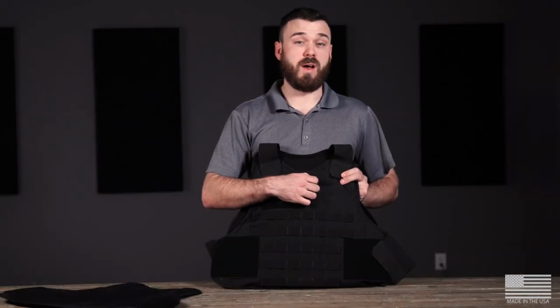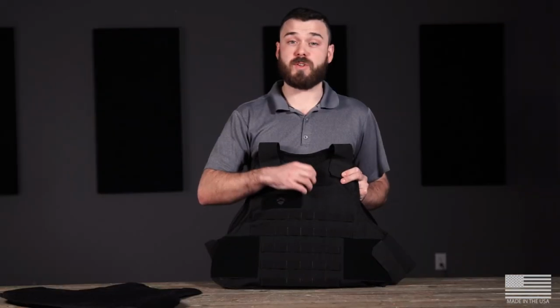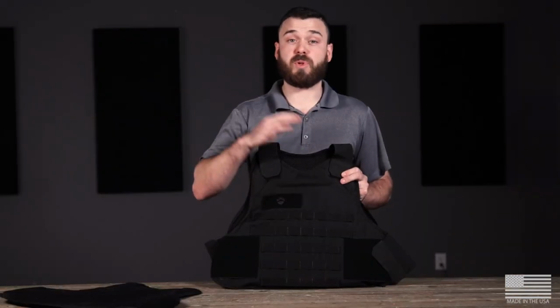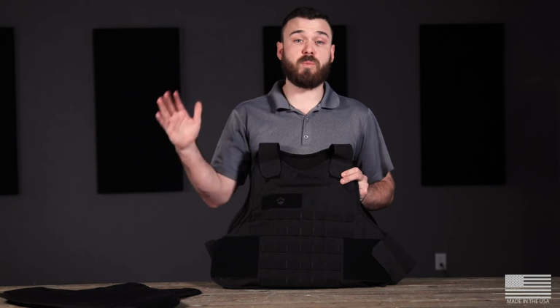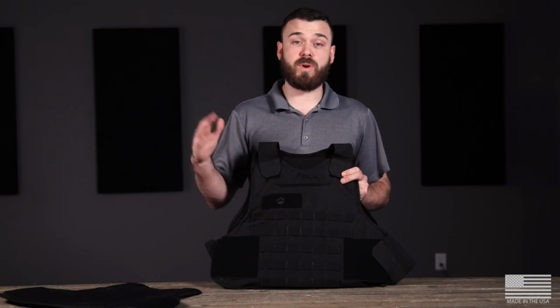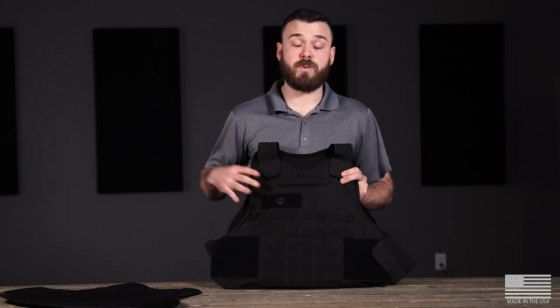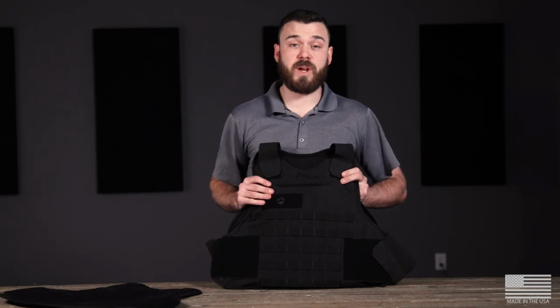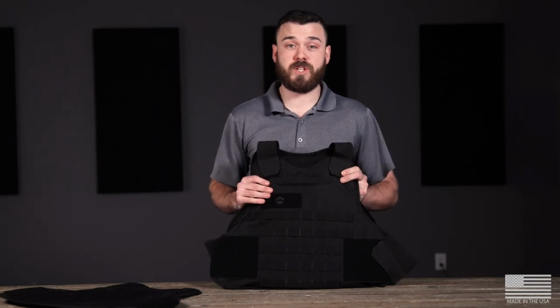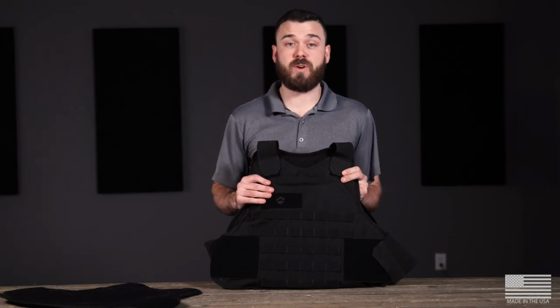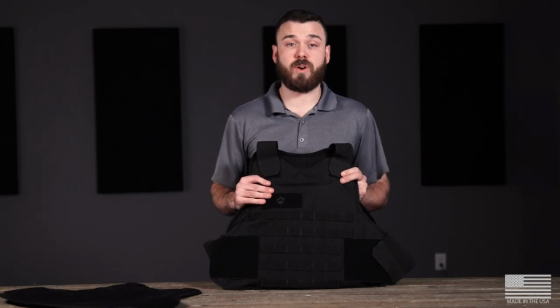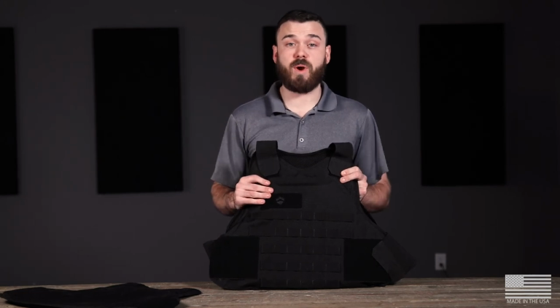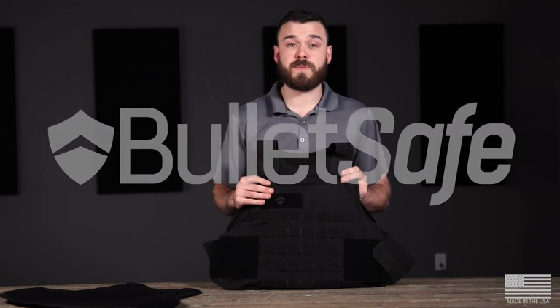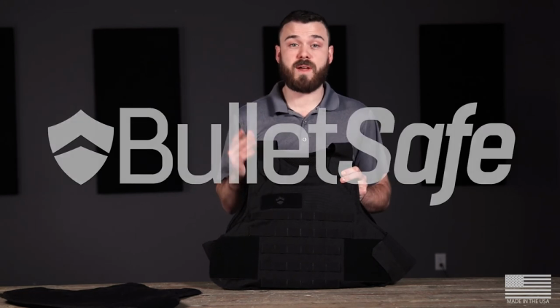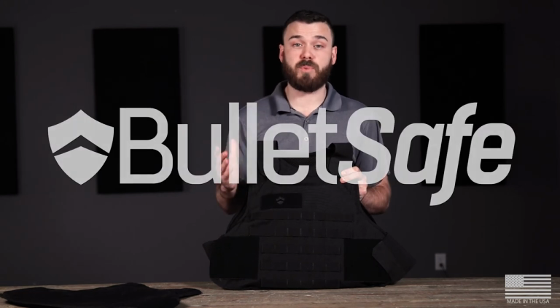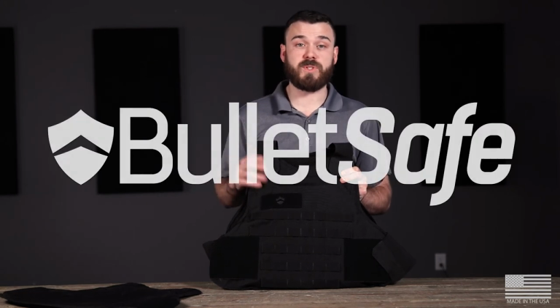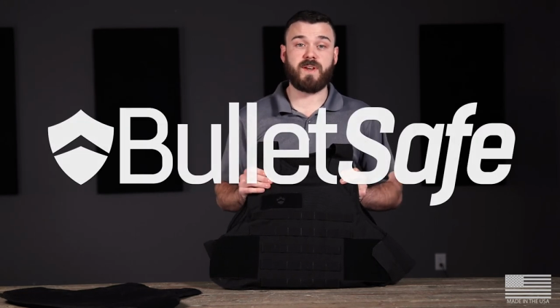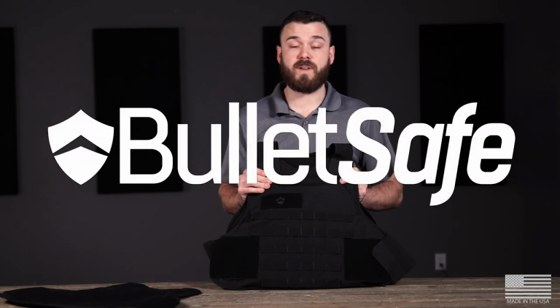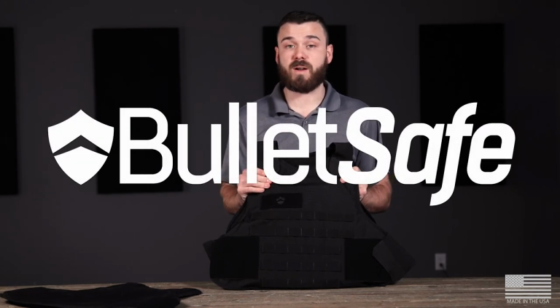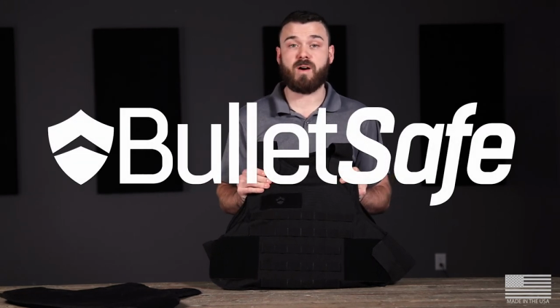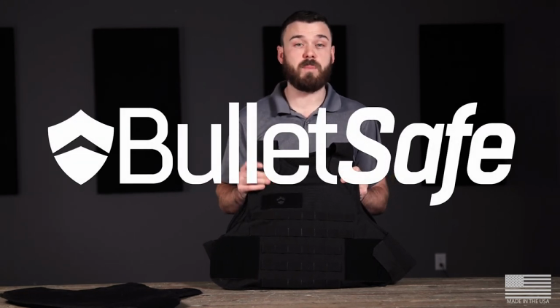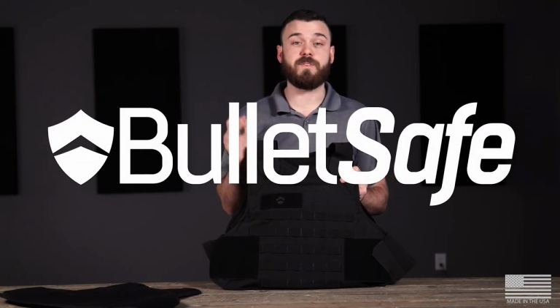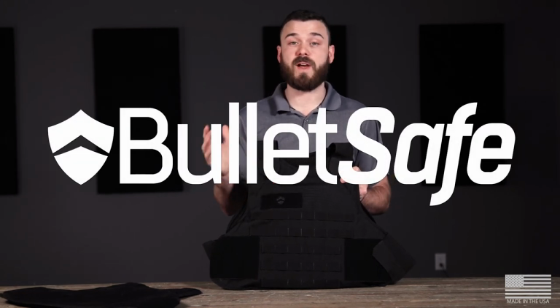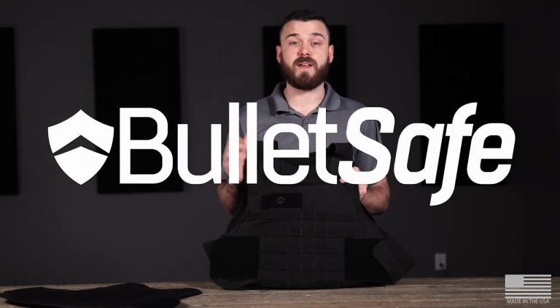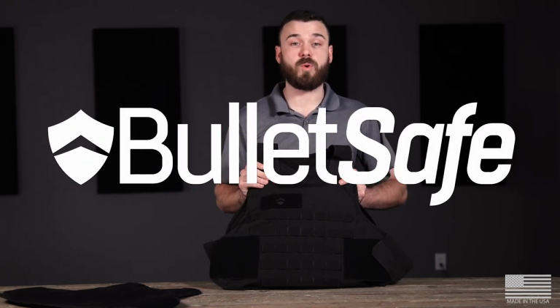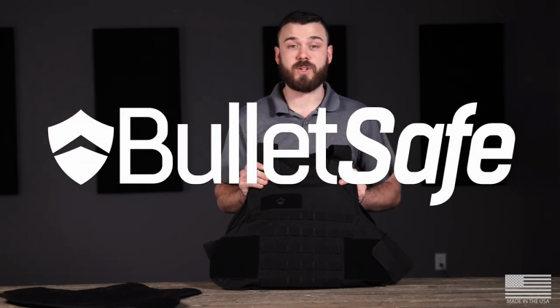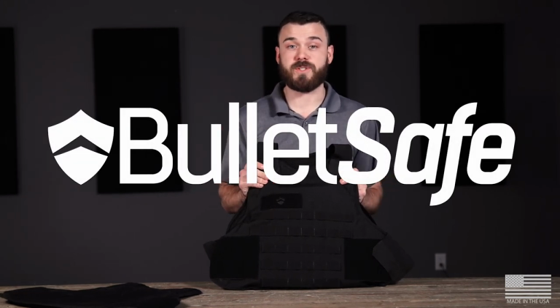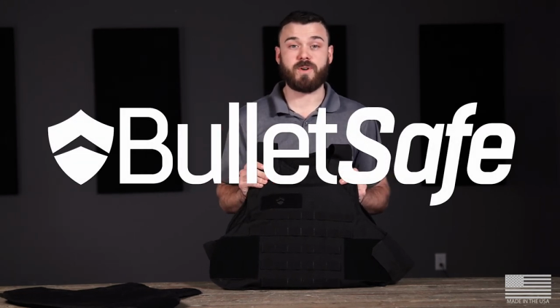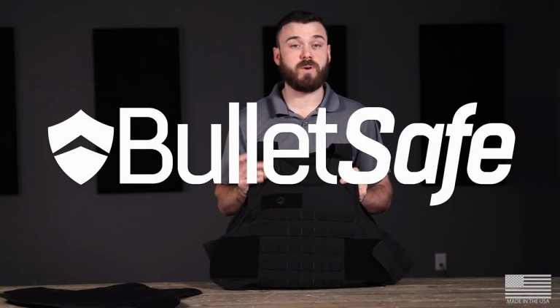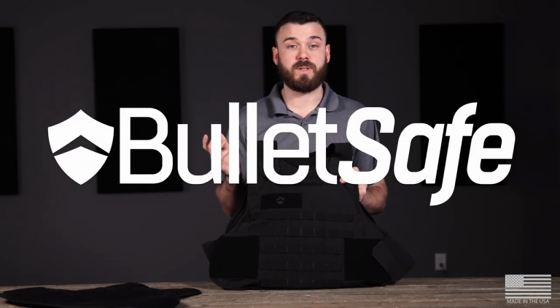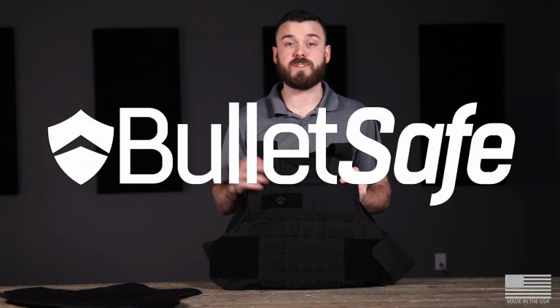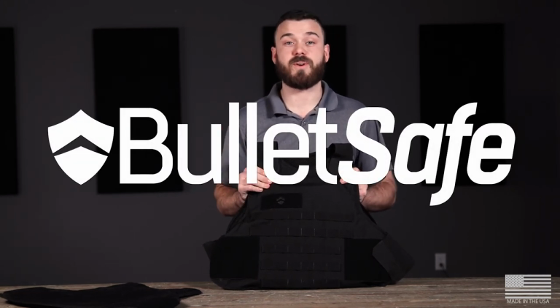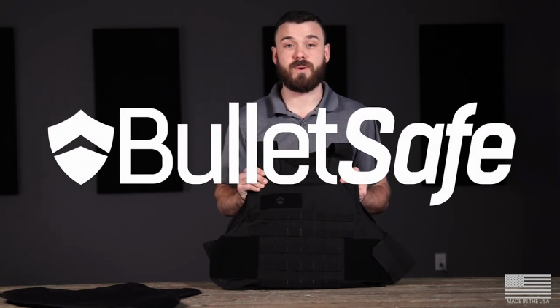There's plenty more information on our website, bulletsafe.com. If you've got any questions at all, give us a call.